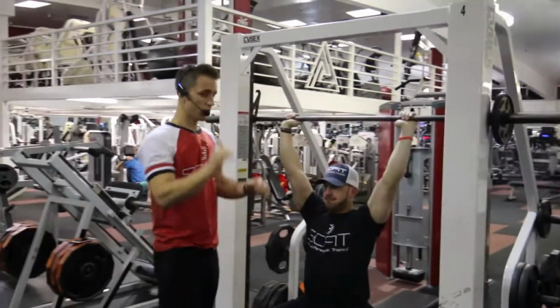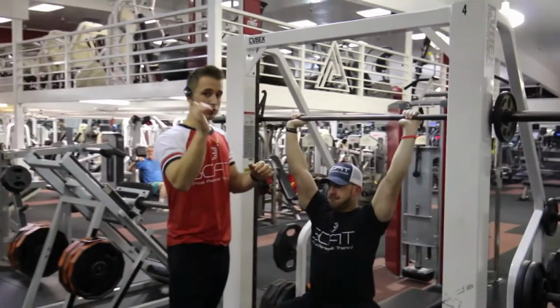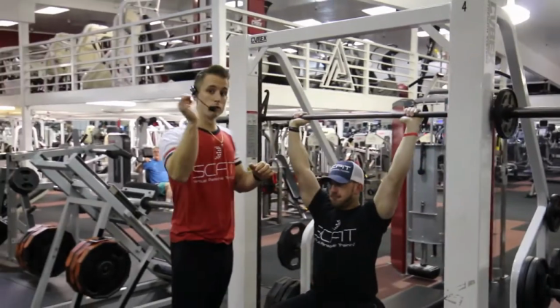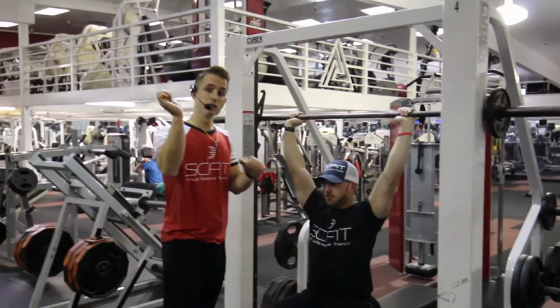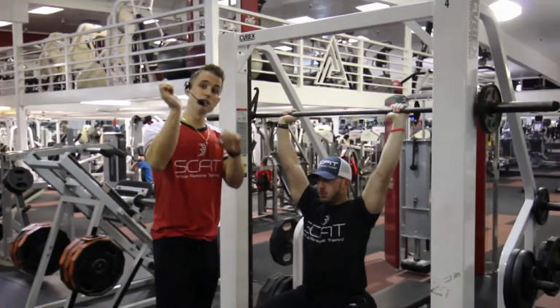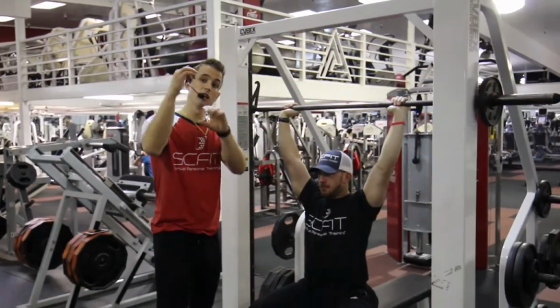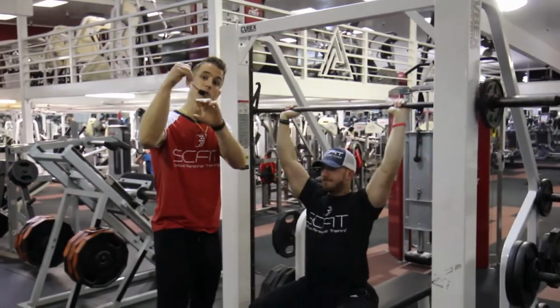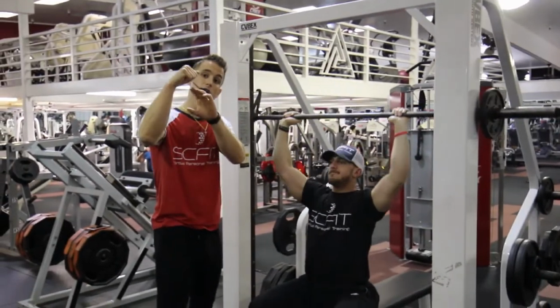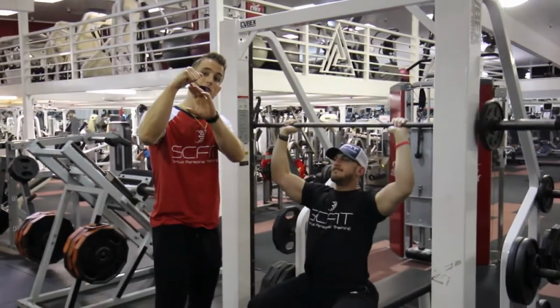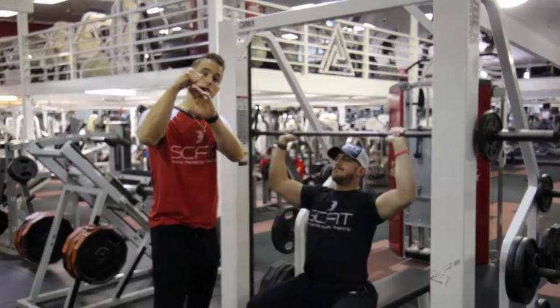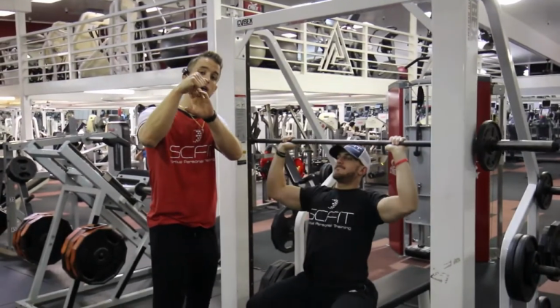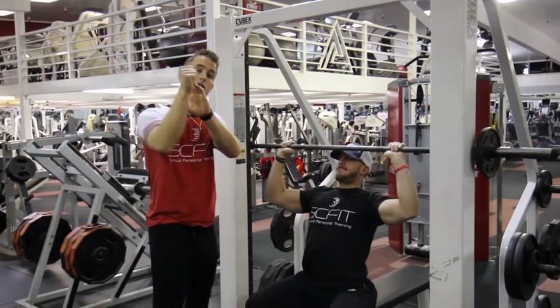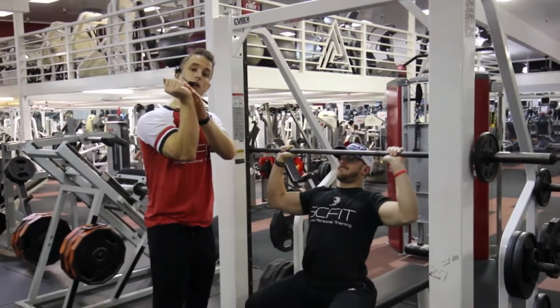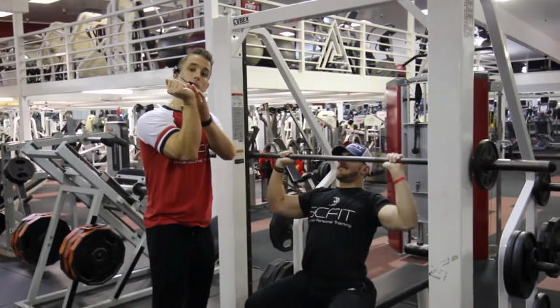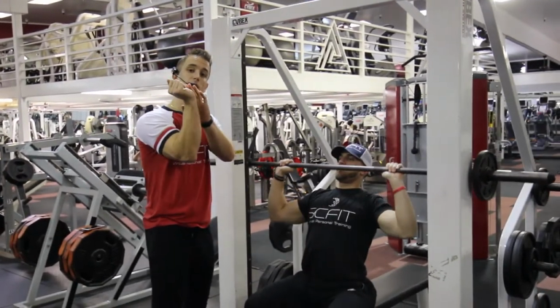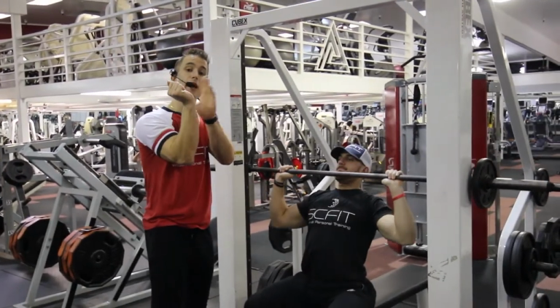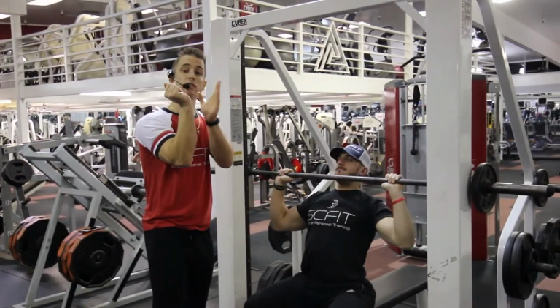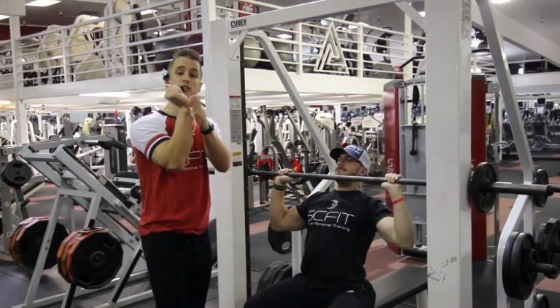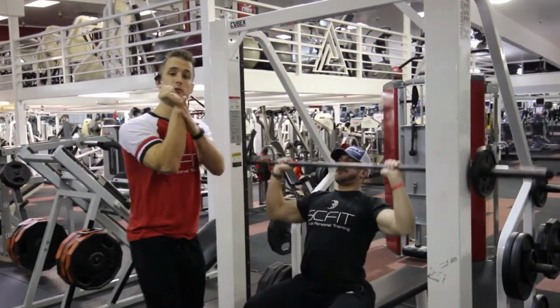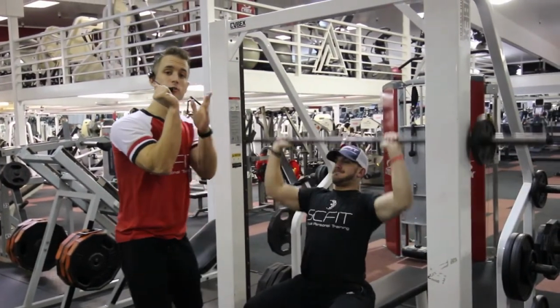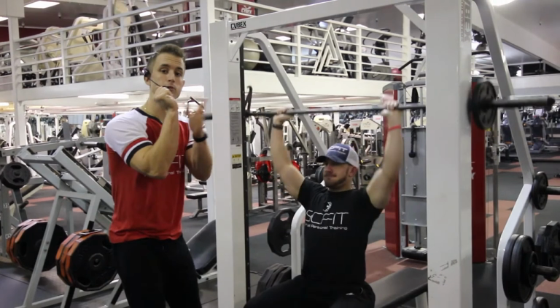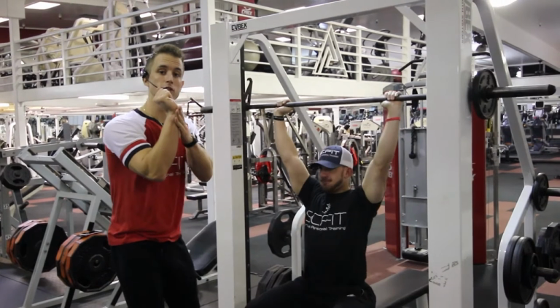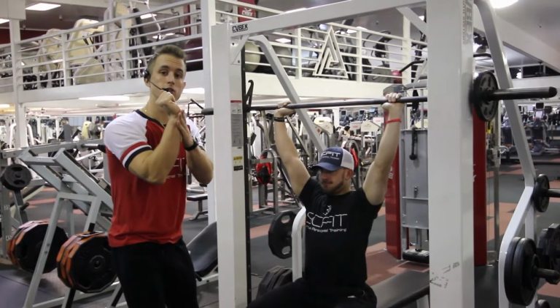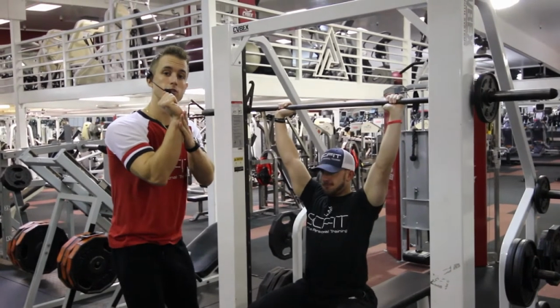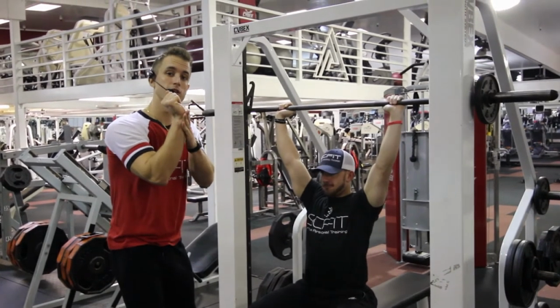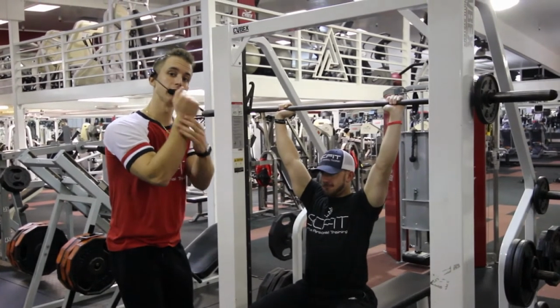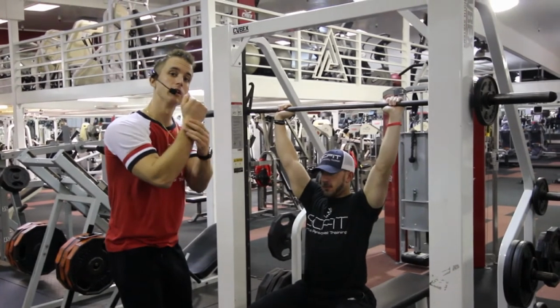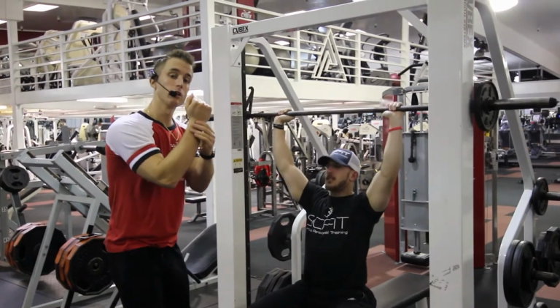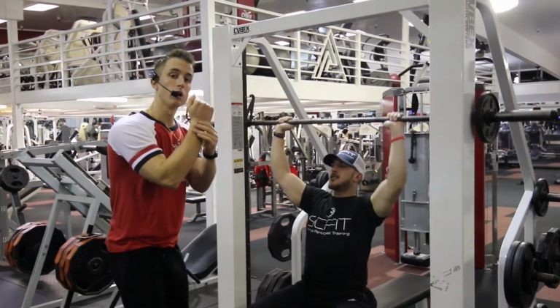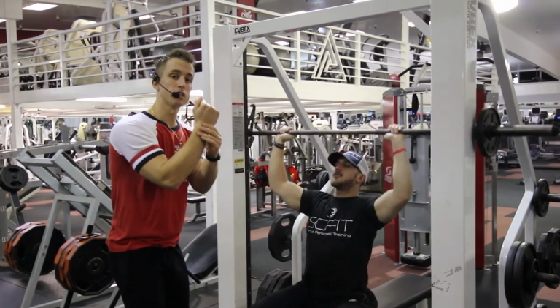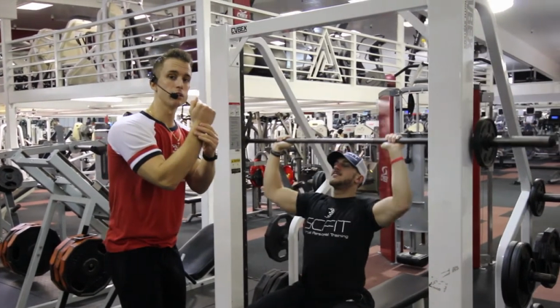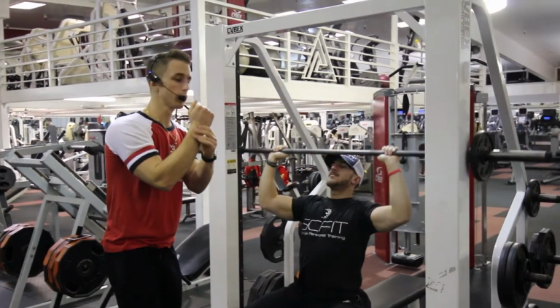His wrist is going to be locked straight. He's not going to bend it back, because that's going to put too much pressure on his wrist and could cause an injury.